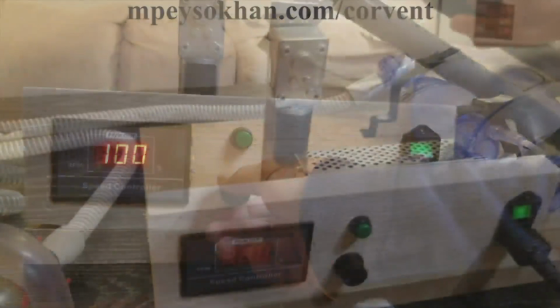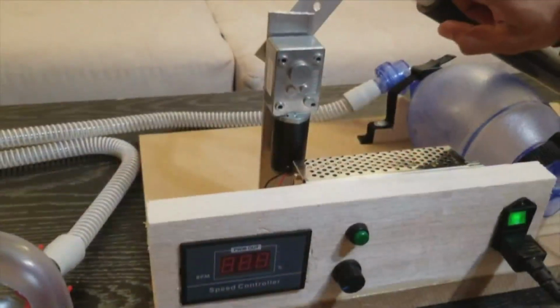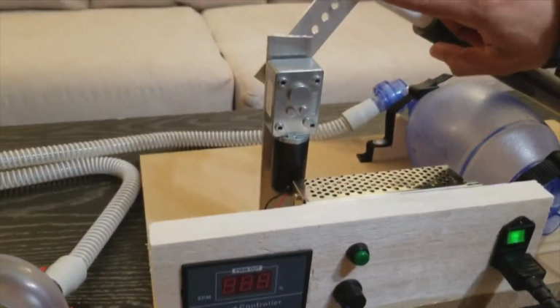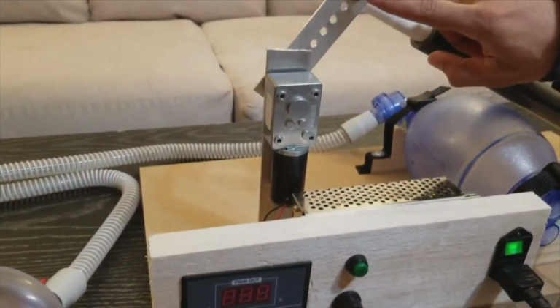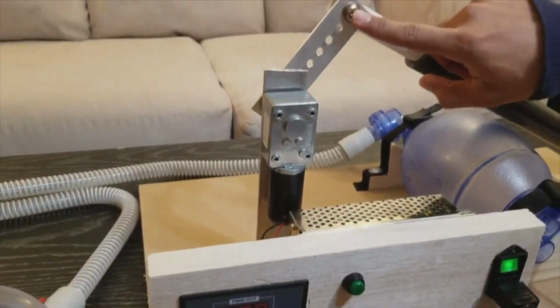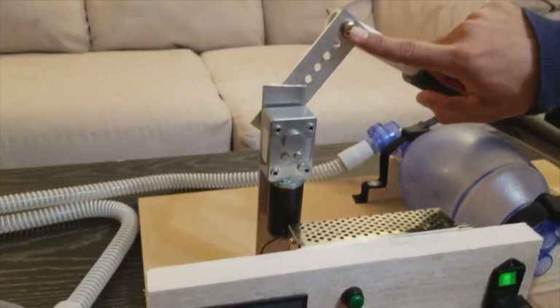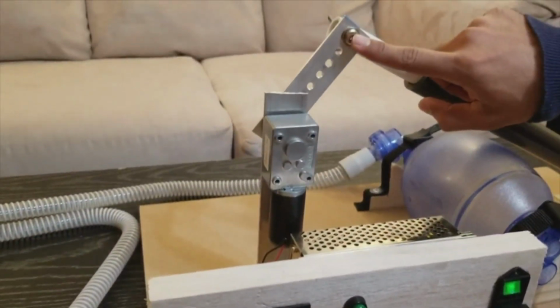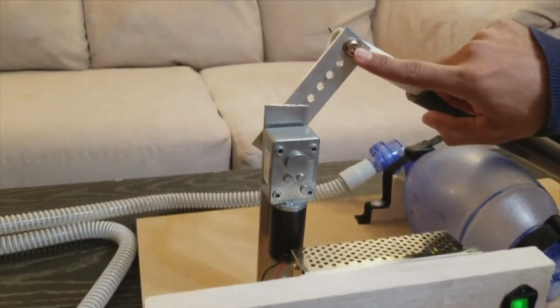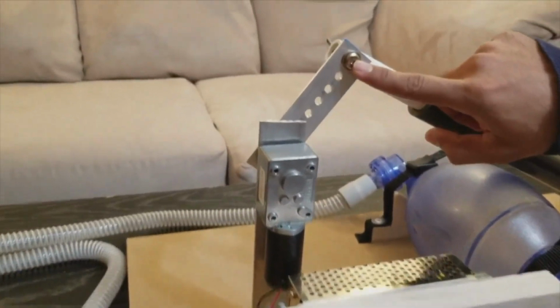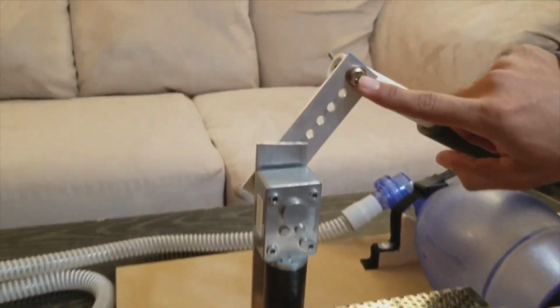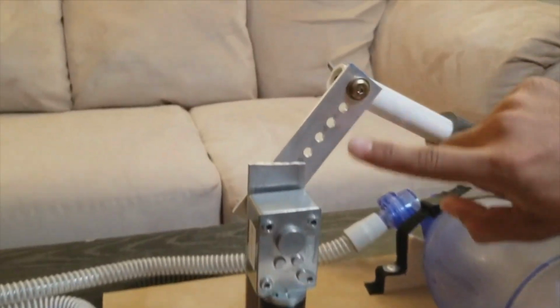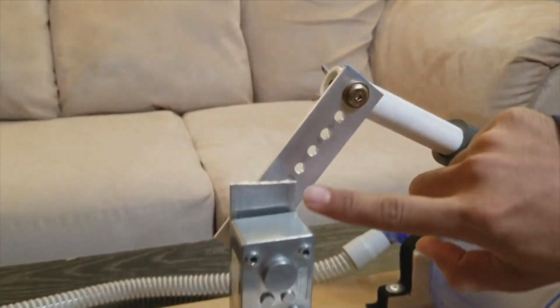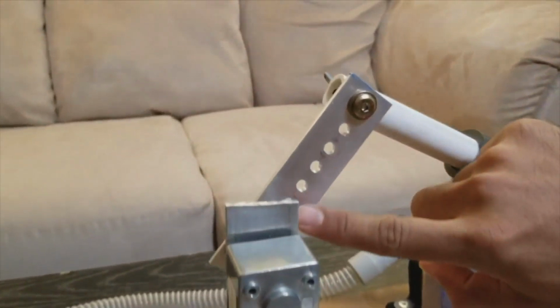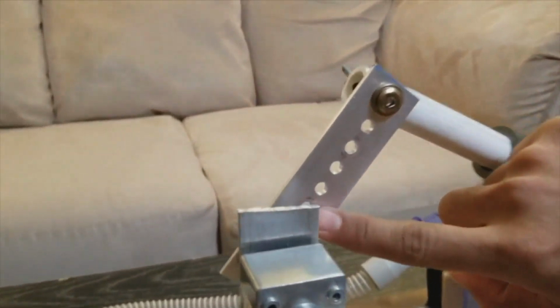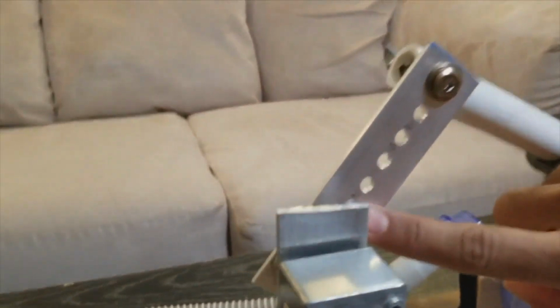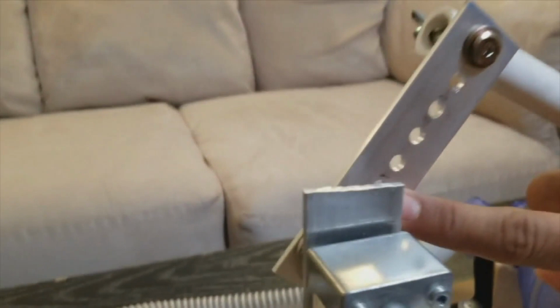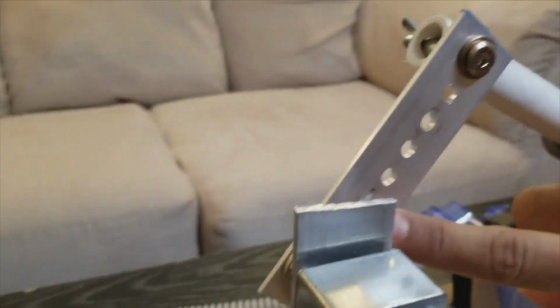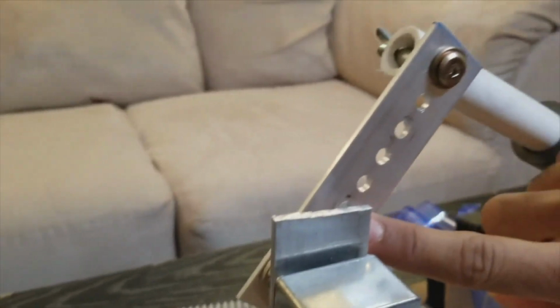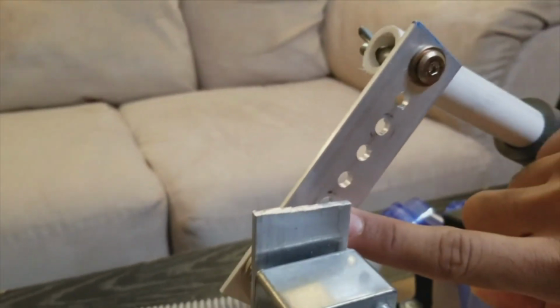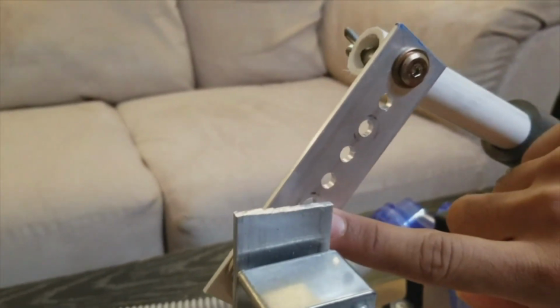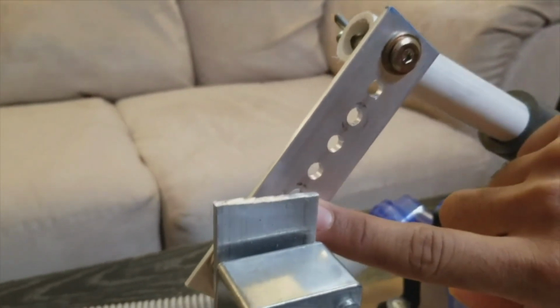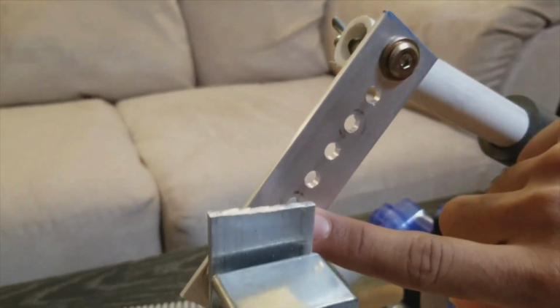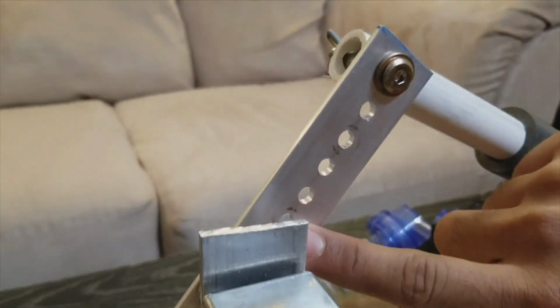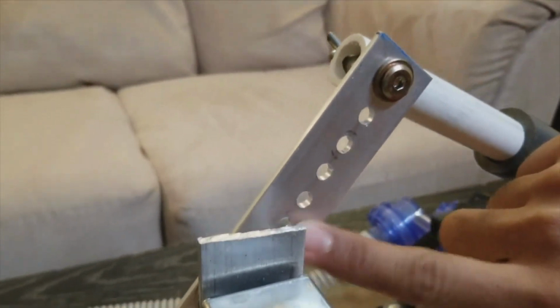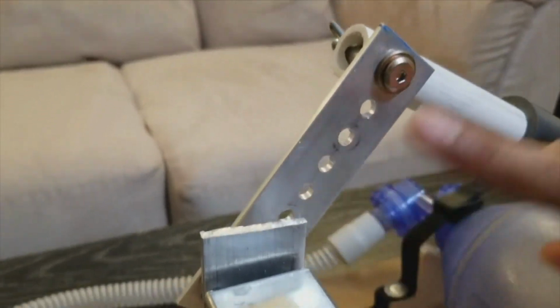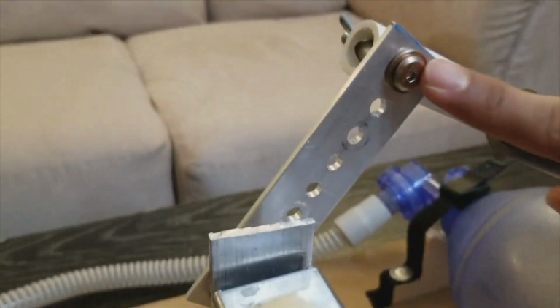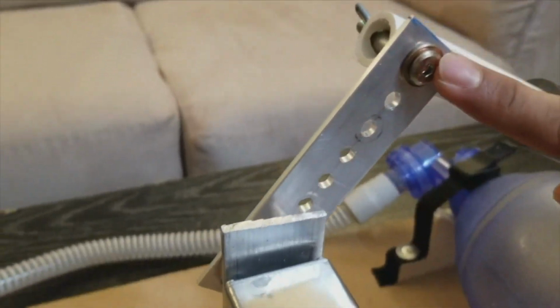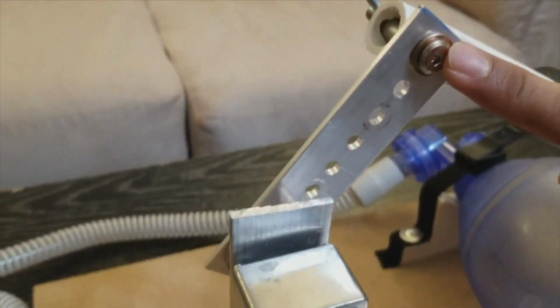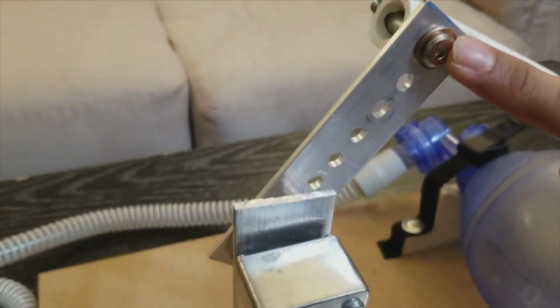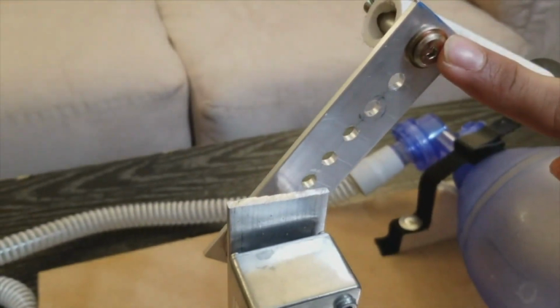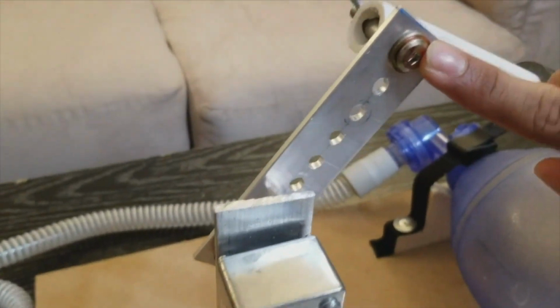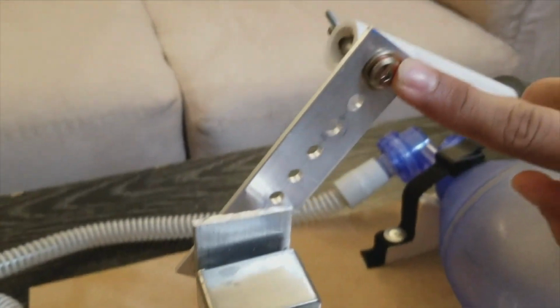By moving this screw, for example, you can put it here. This is the minimum volume, this is the maximum volume.